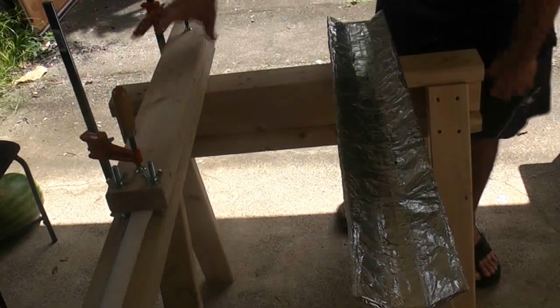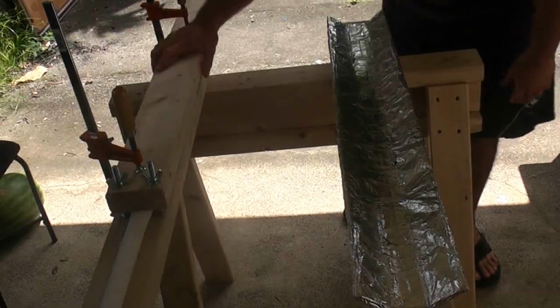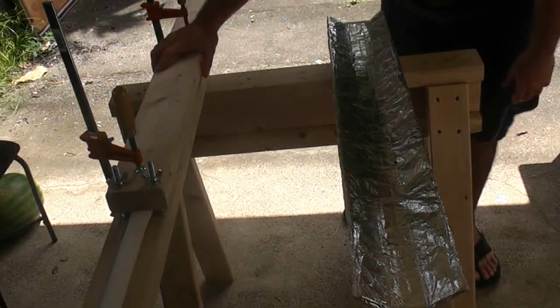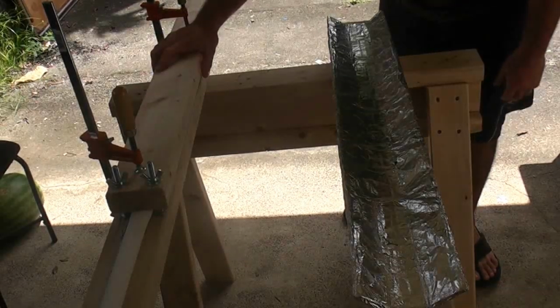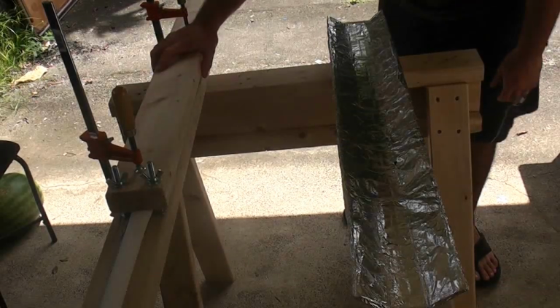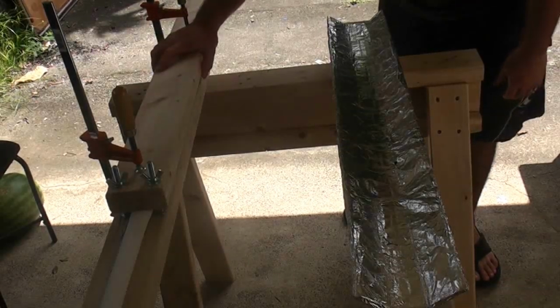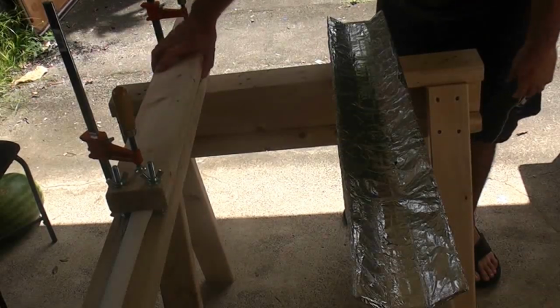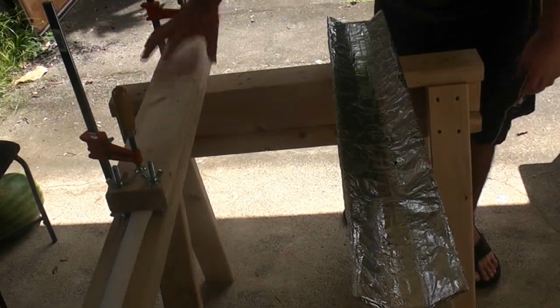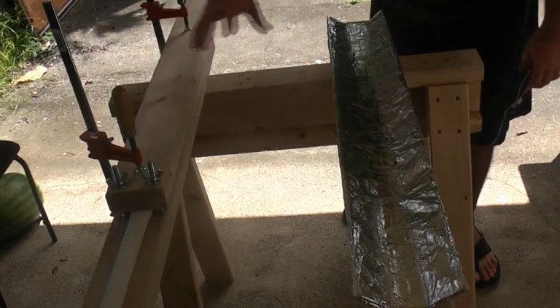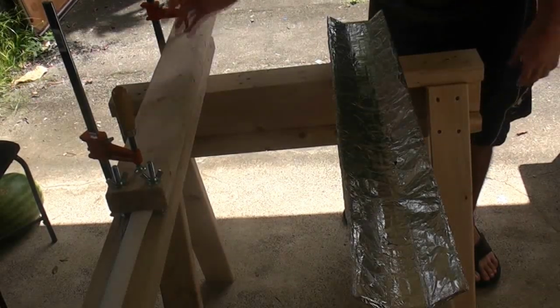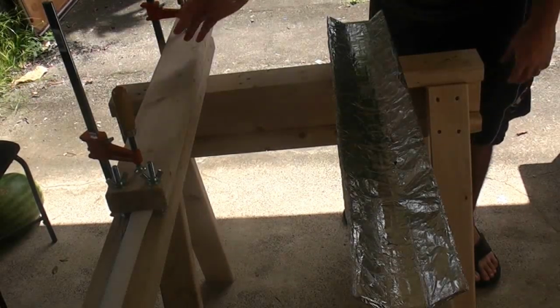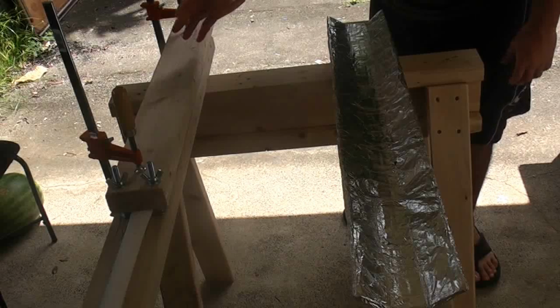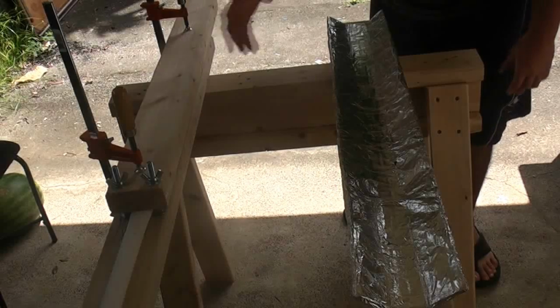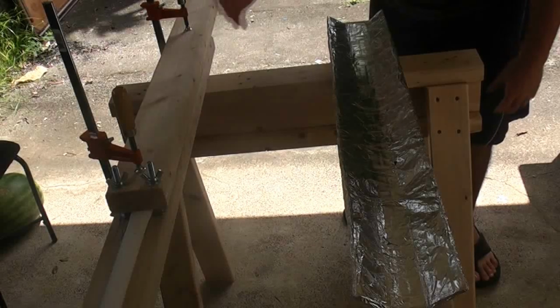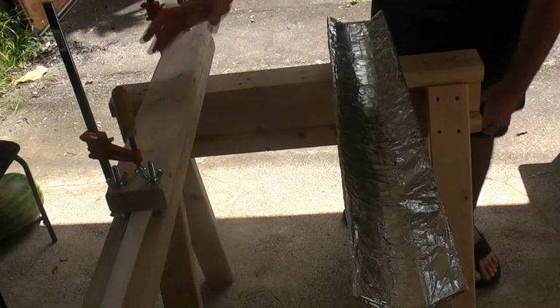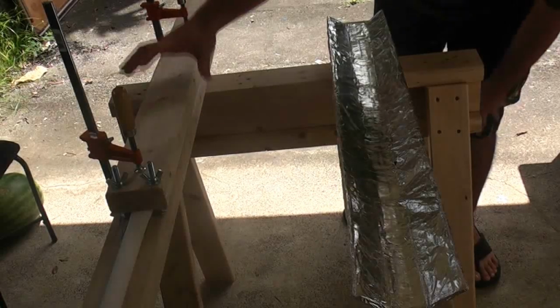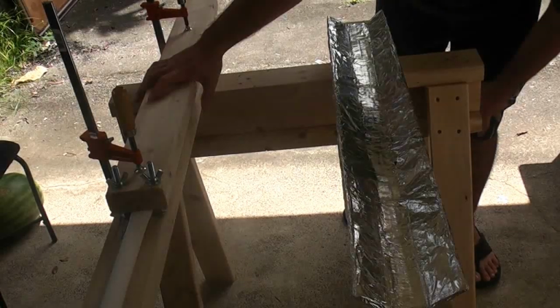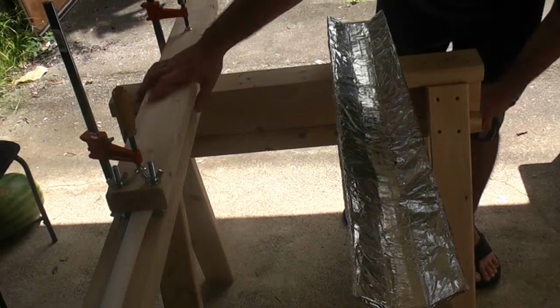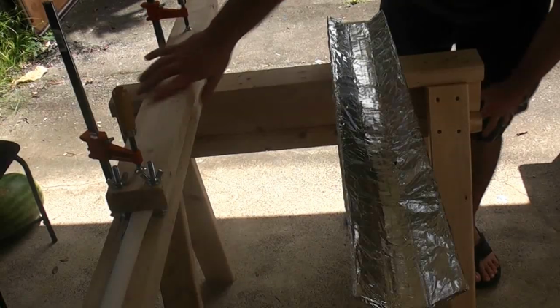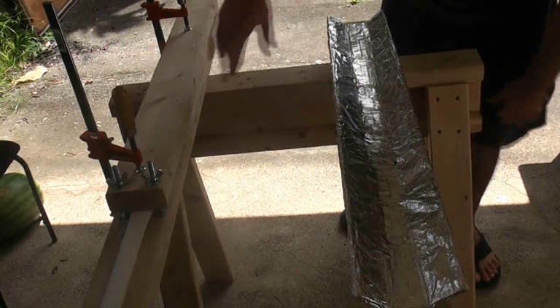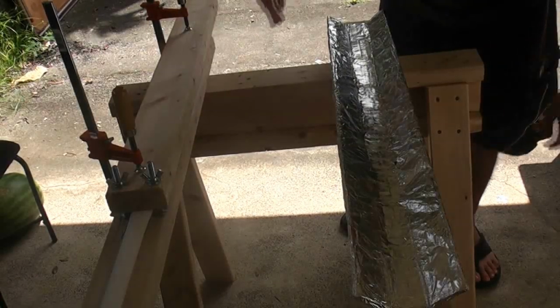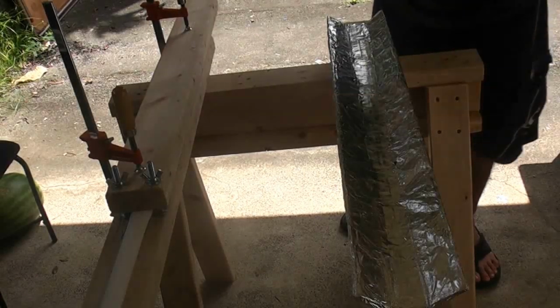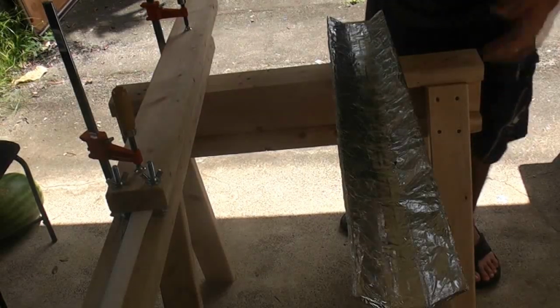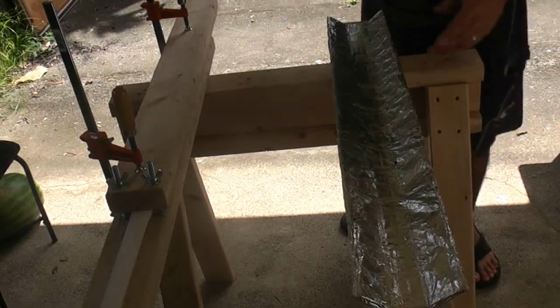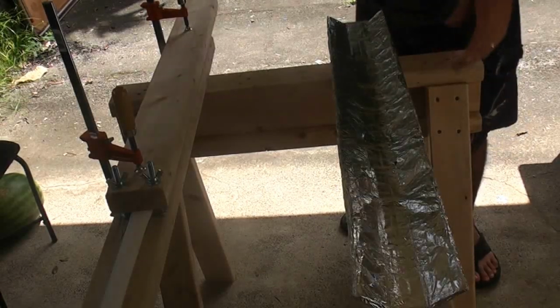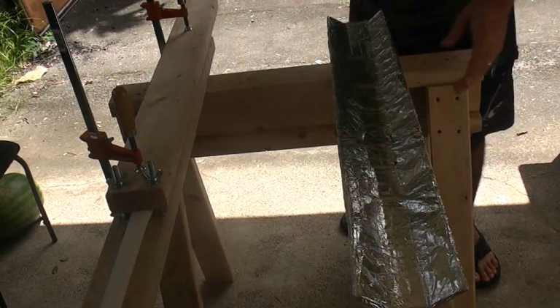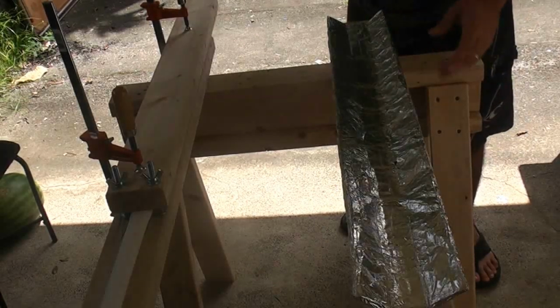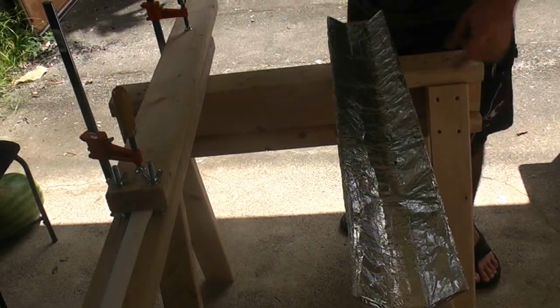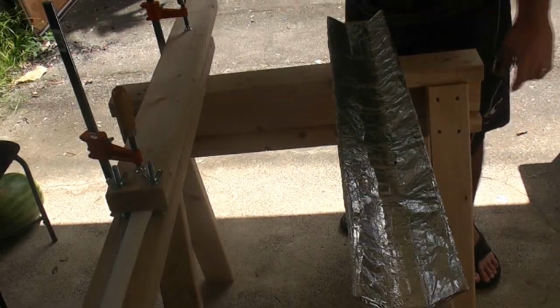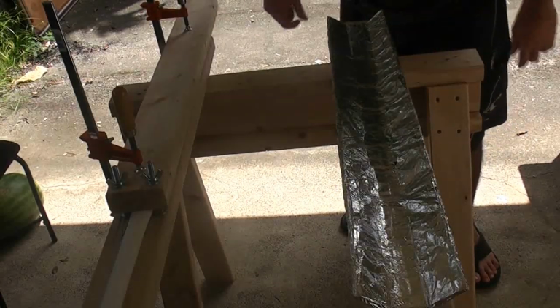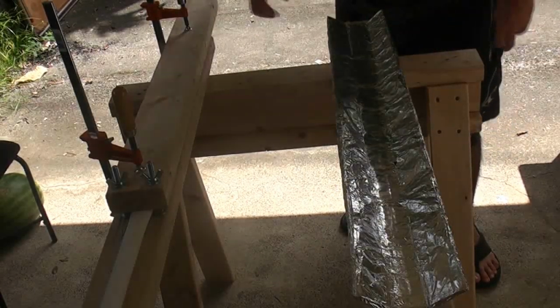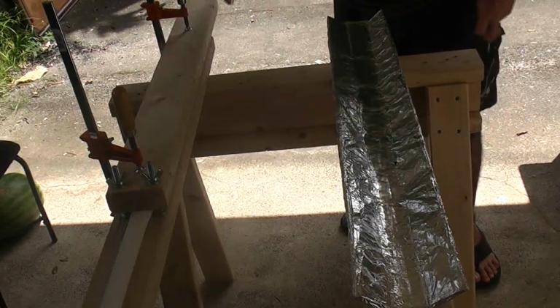Once it cools down enough, I'm going to take this out and take everything off. And I'm just going to check it for straightening.